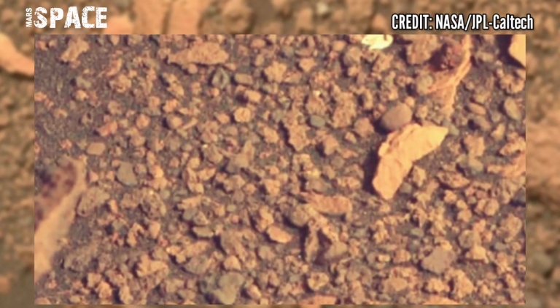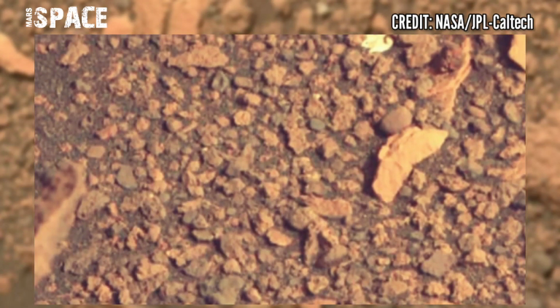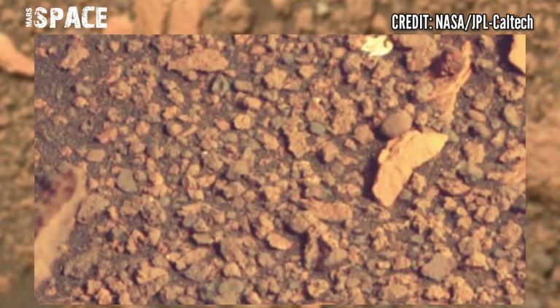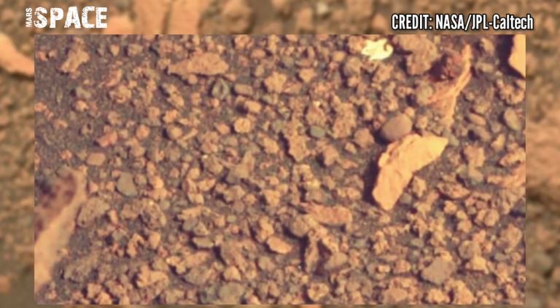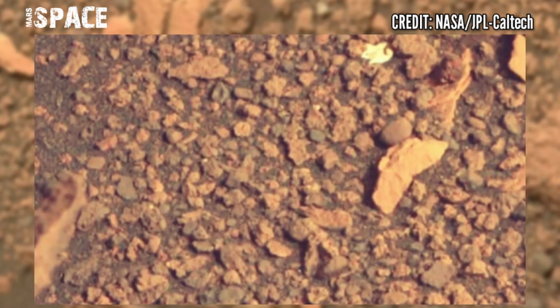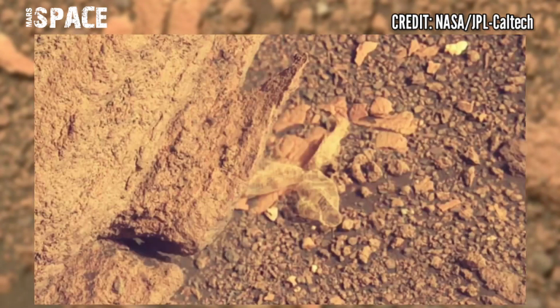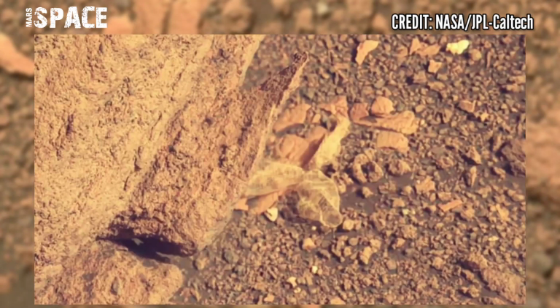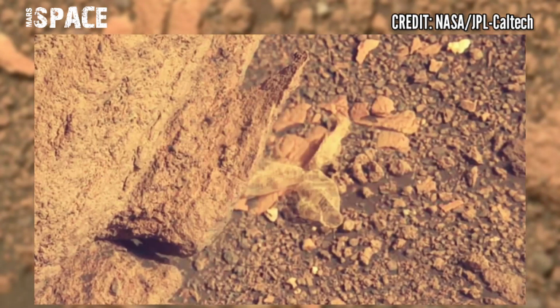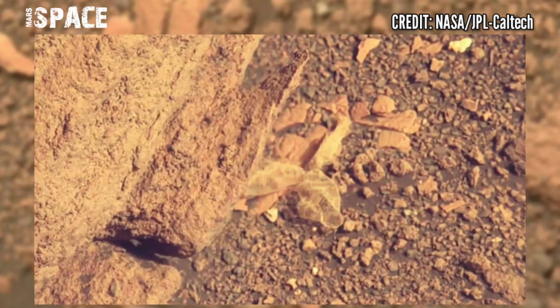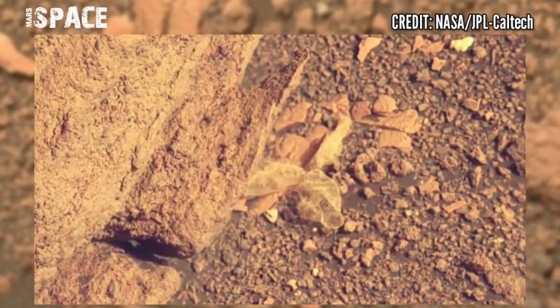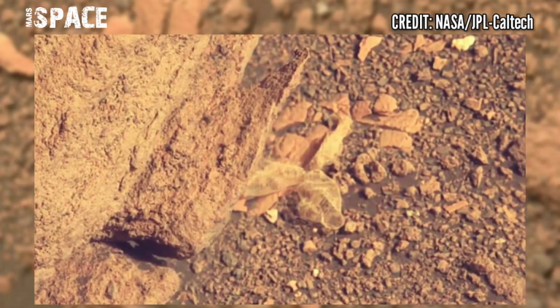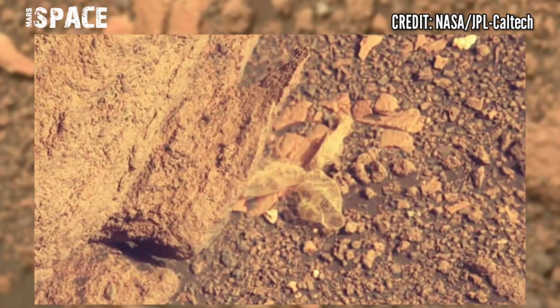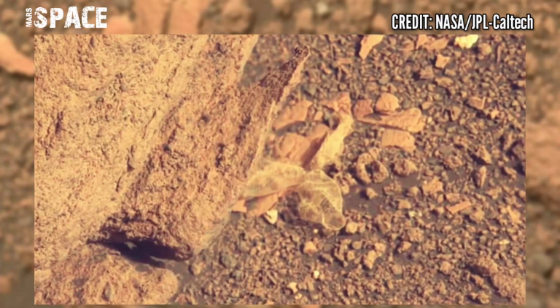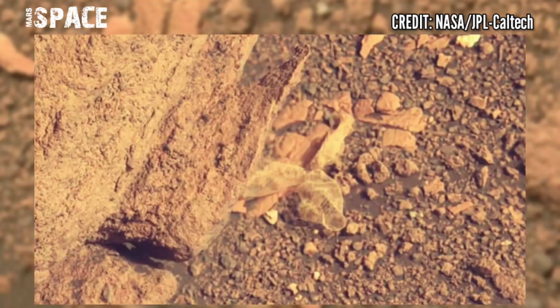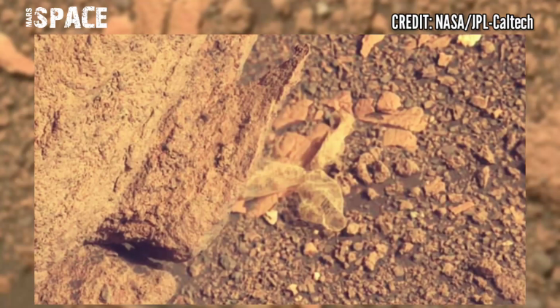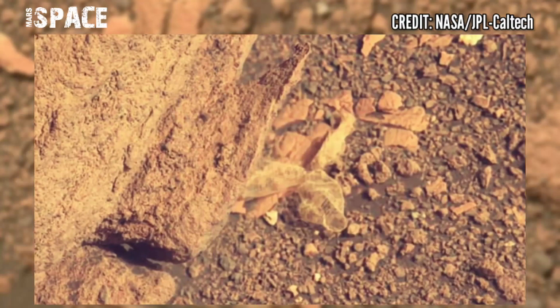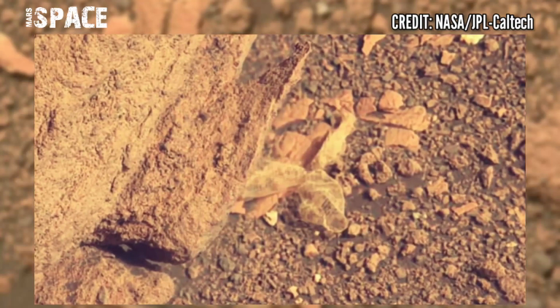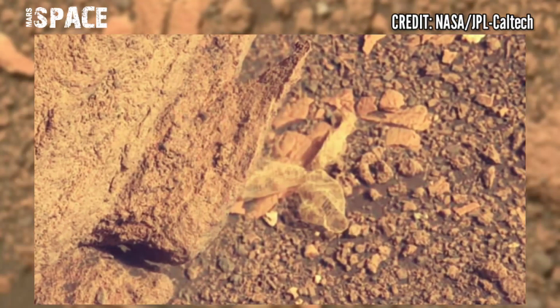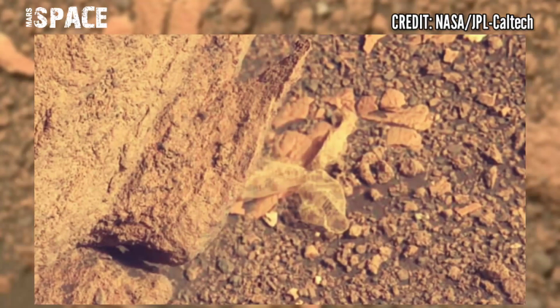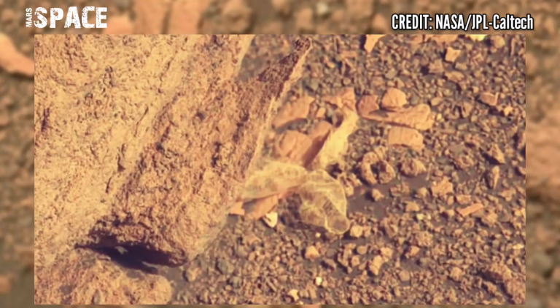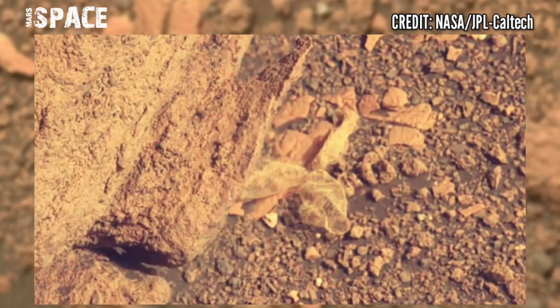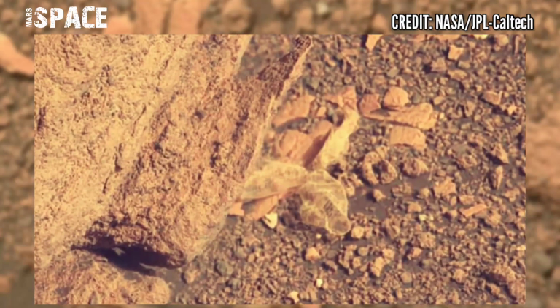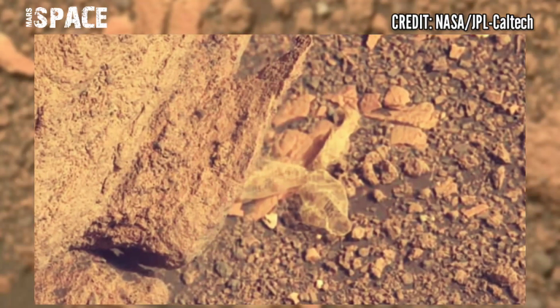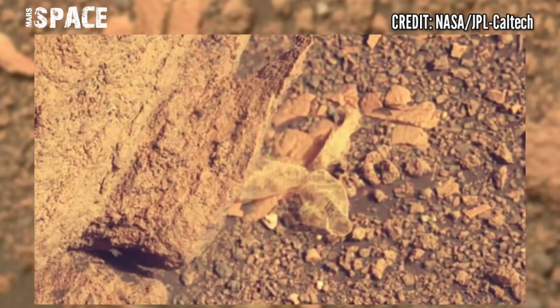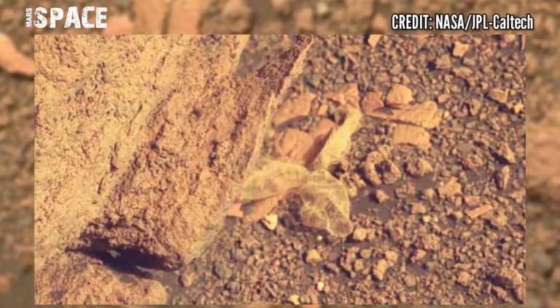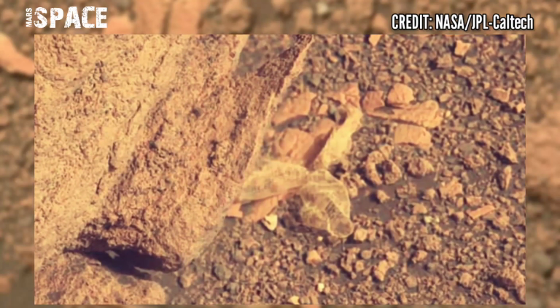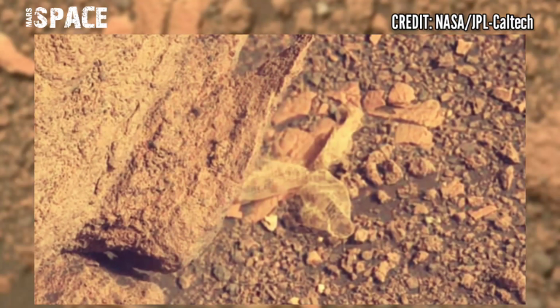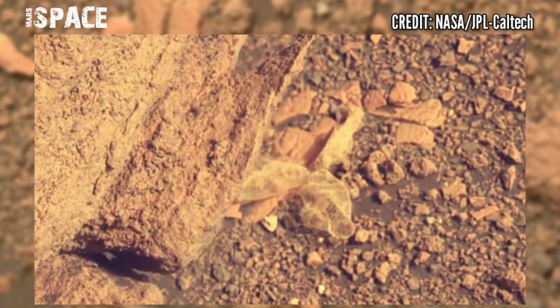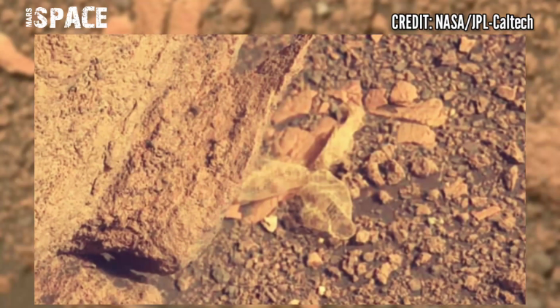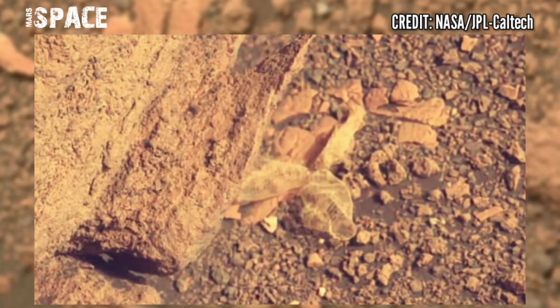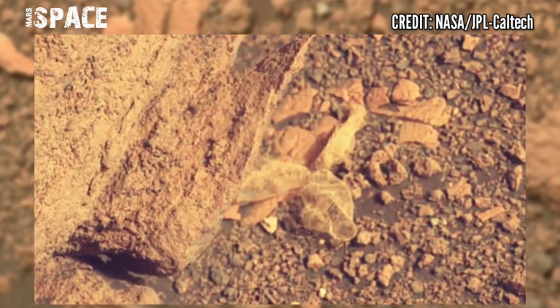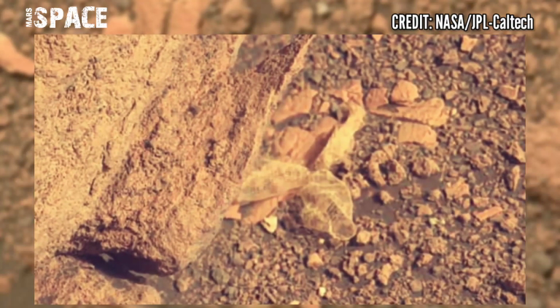What is it? It looks like debris from the landing of the Perseverance rover. What do you think about it?